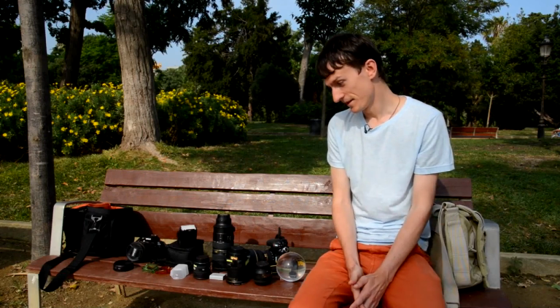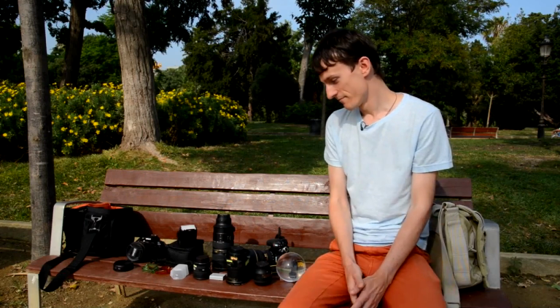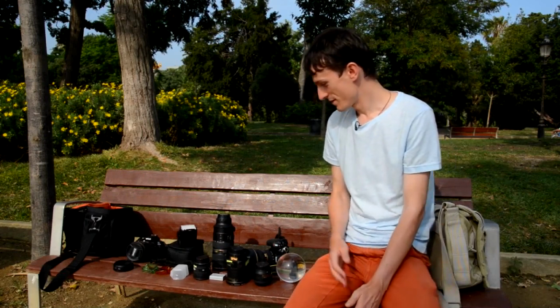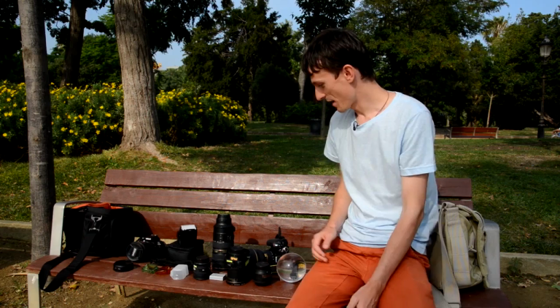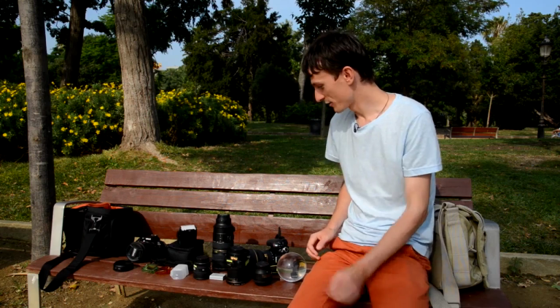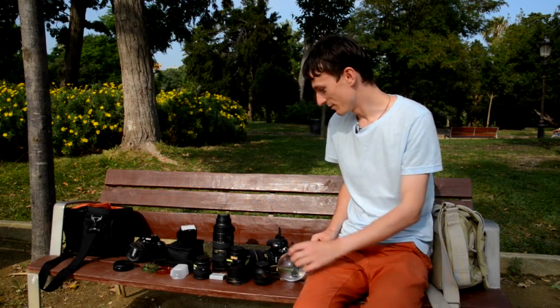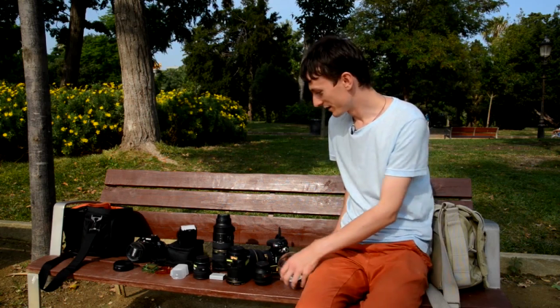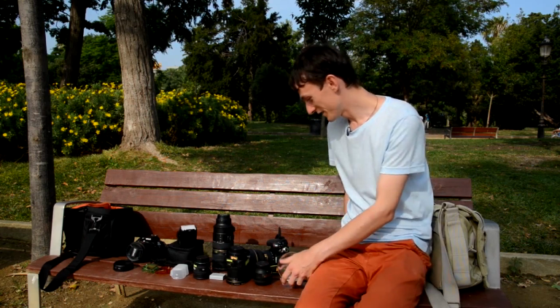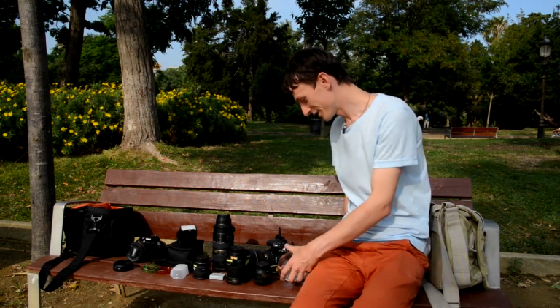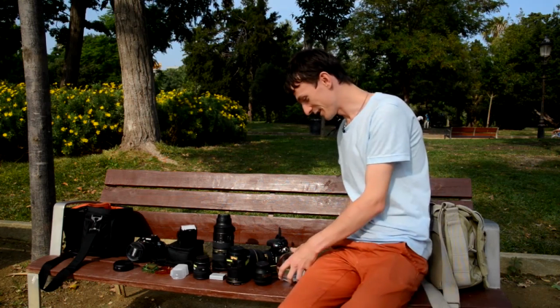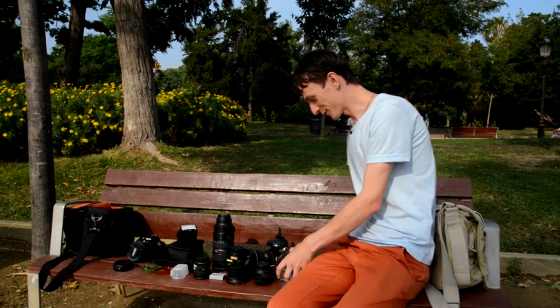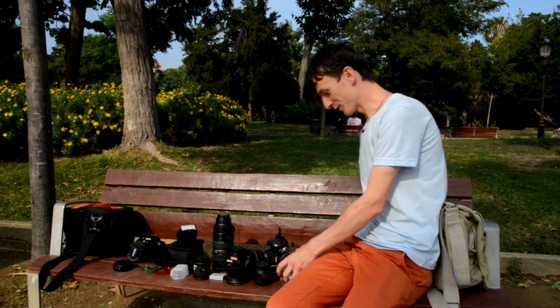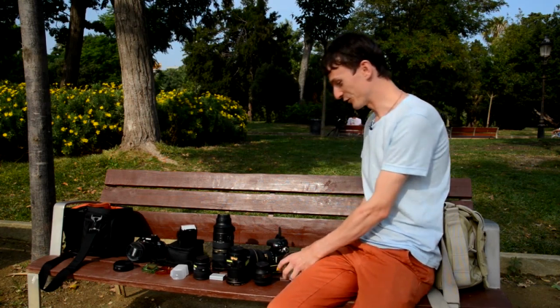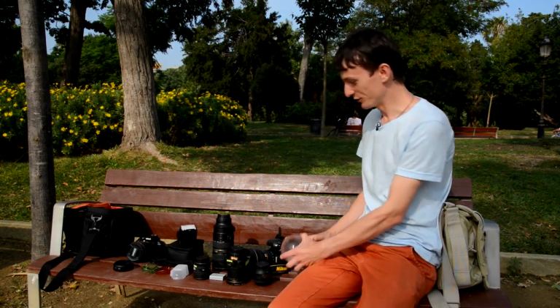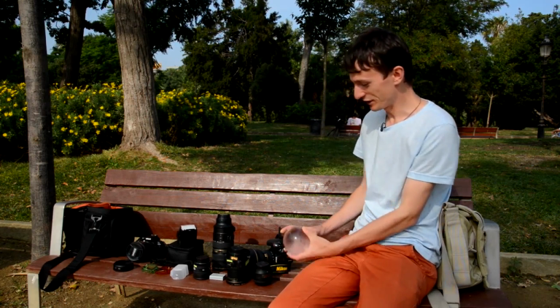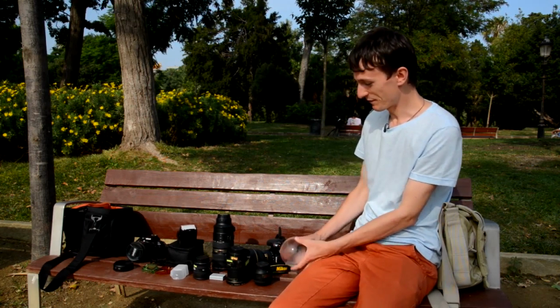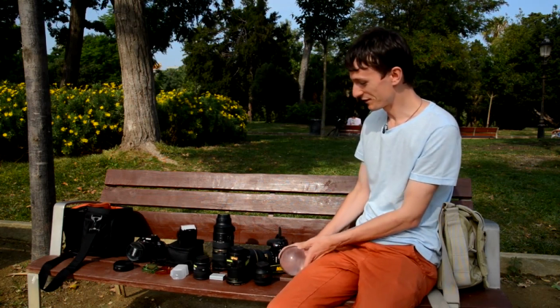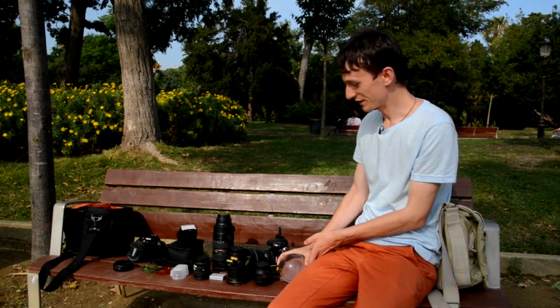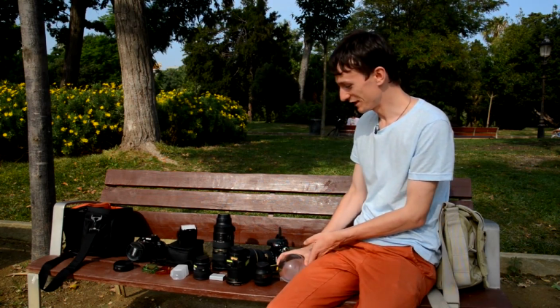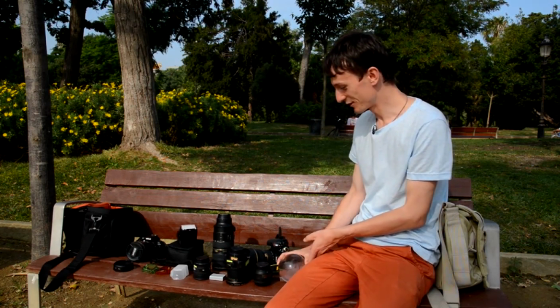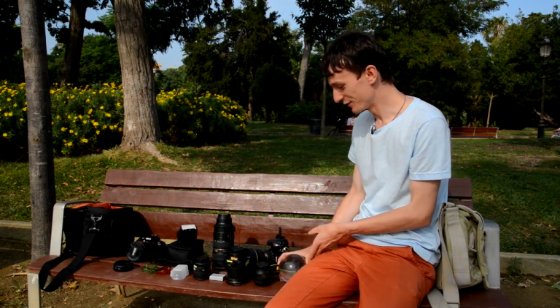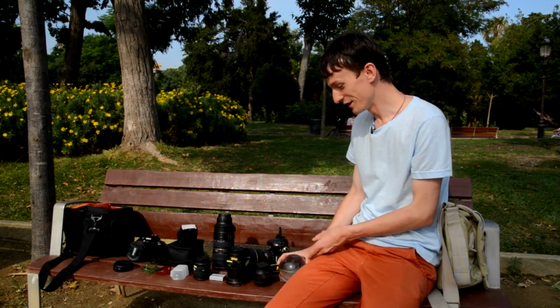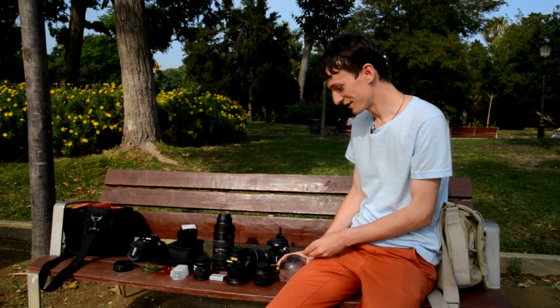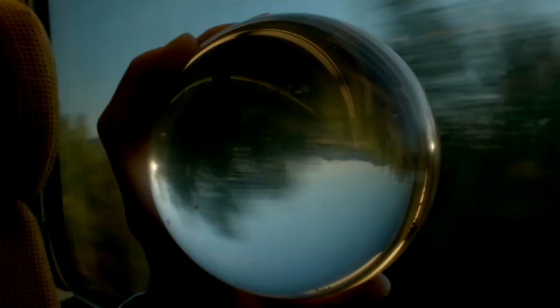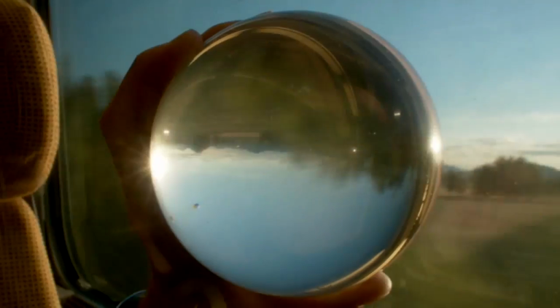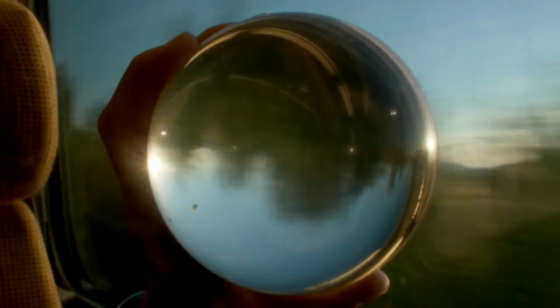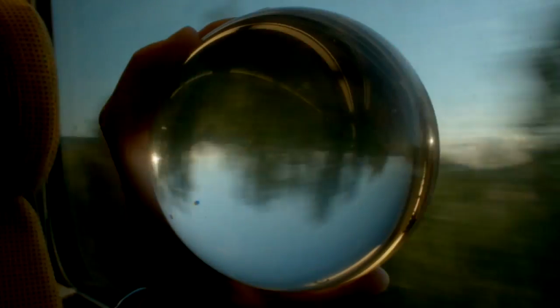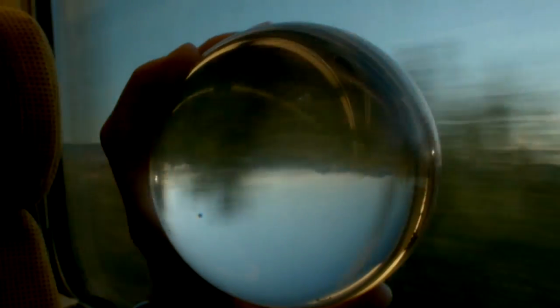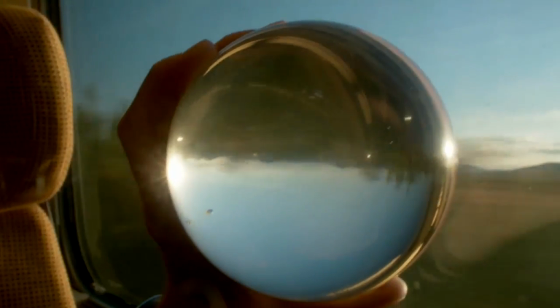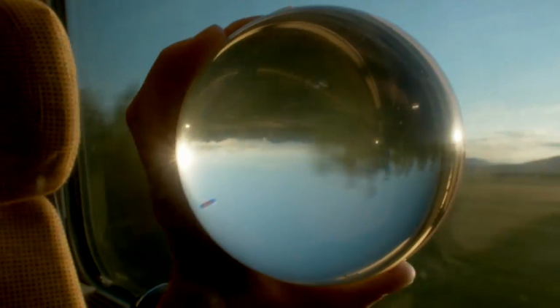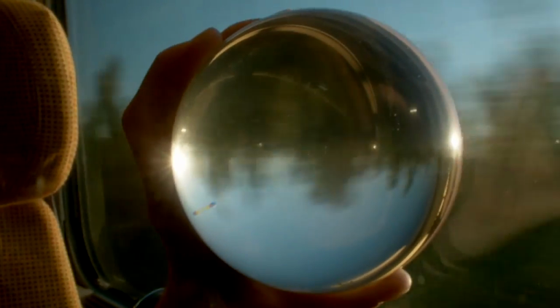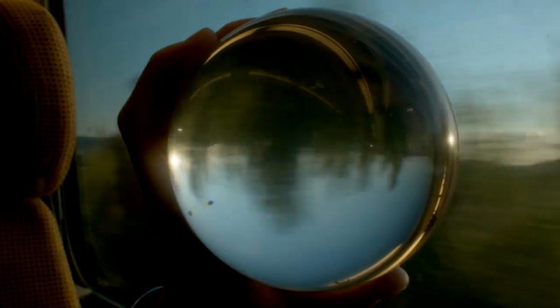The first thing I have is my glass ball. I never travel or go anywhere without it.